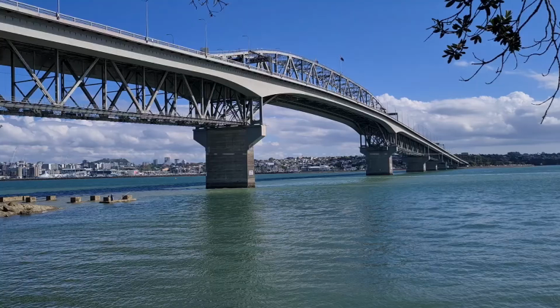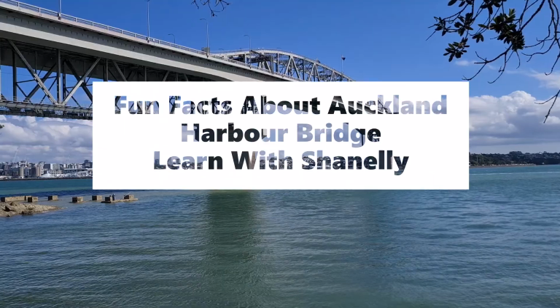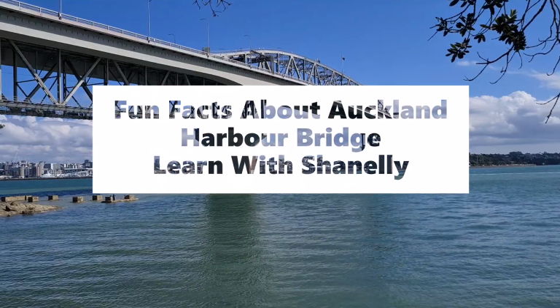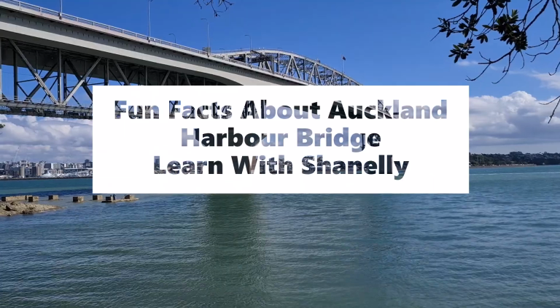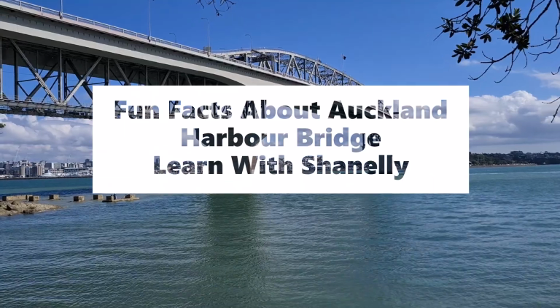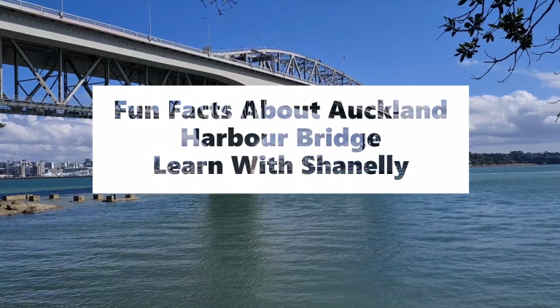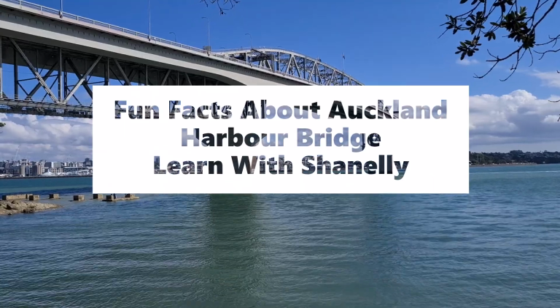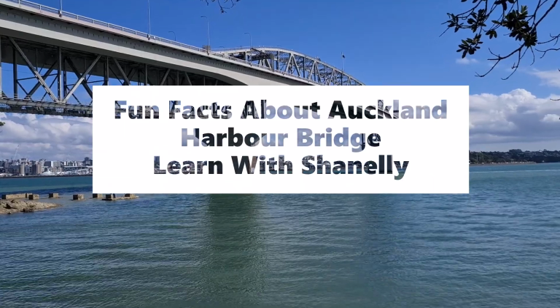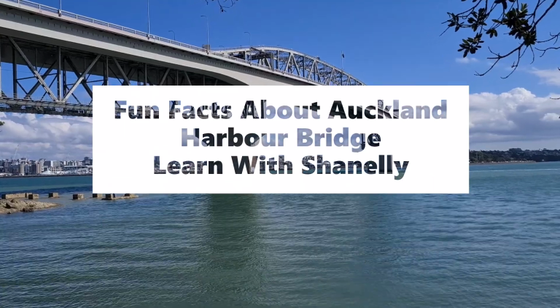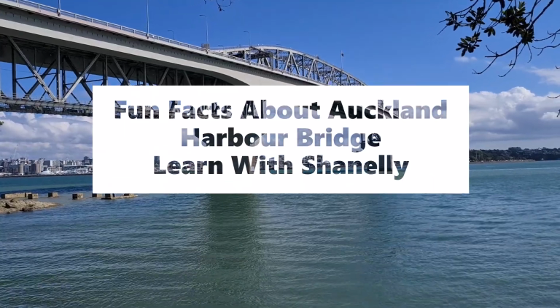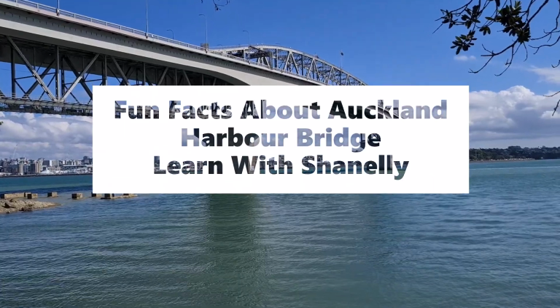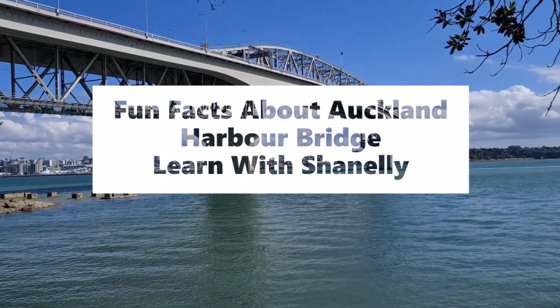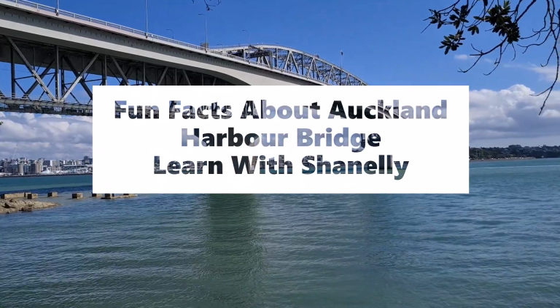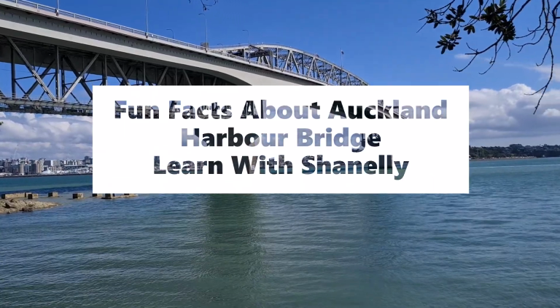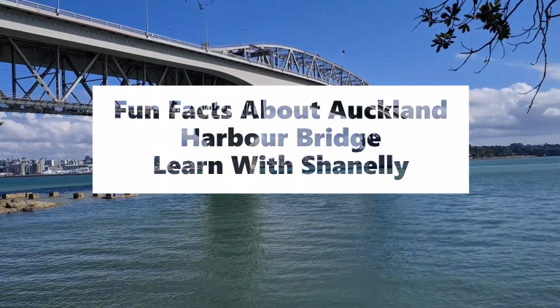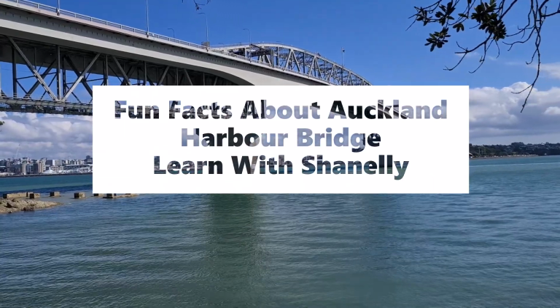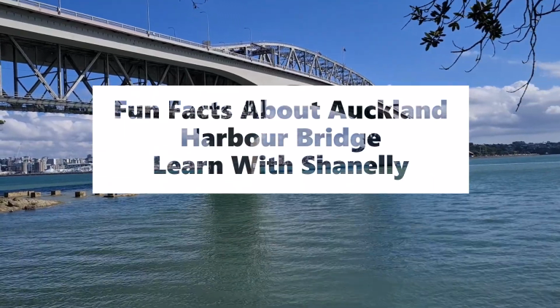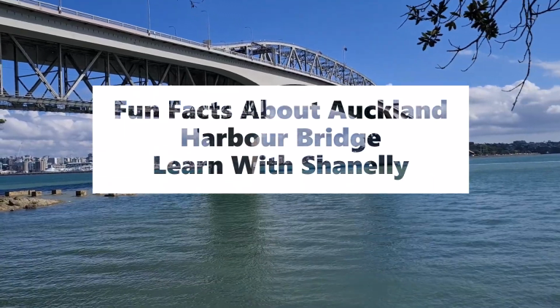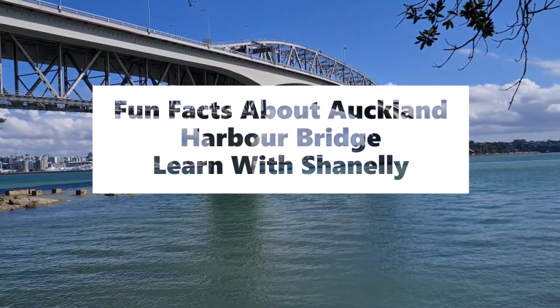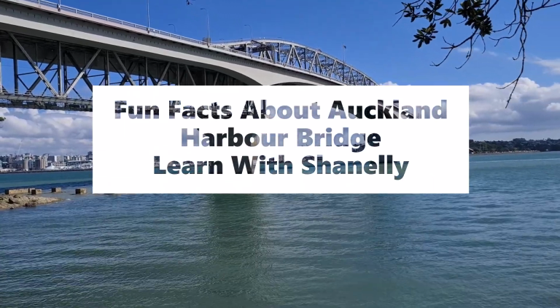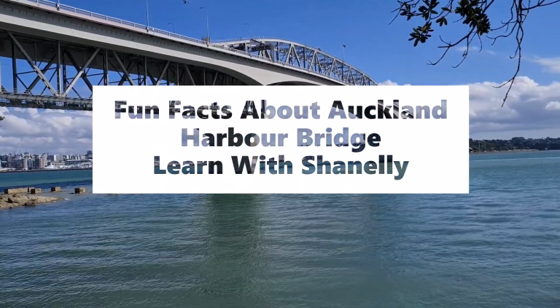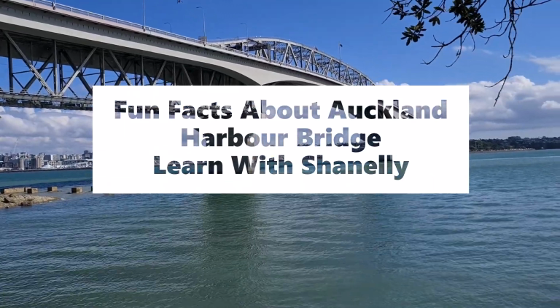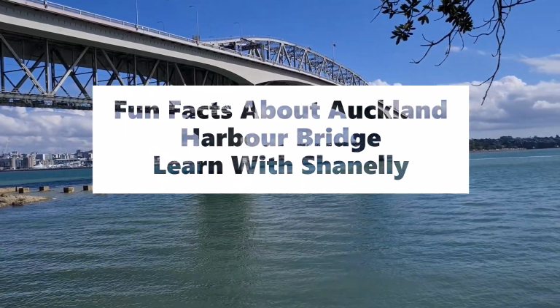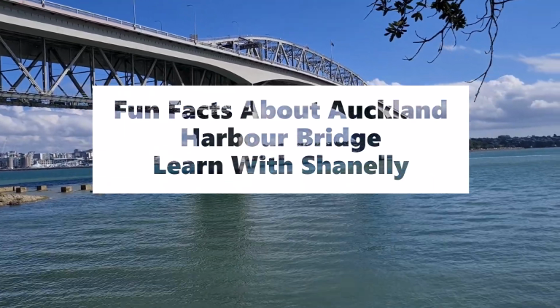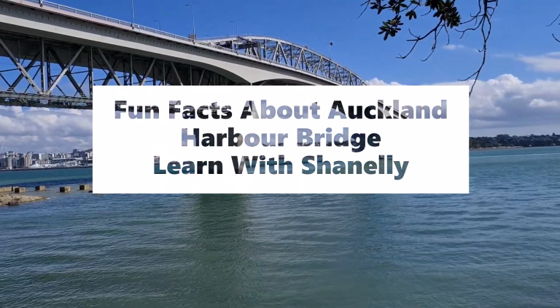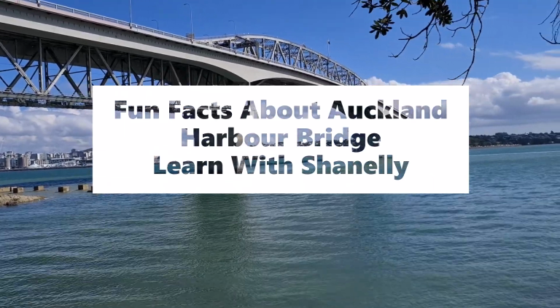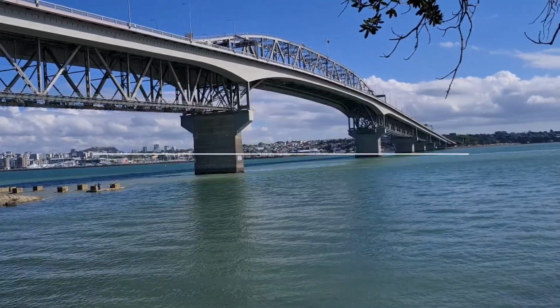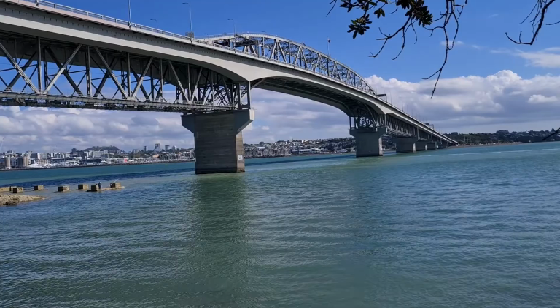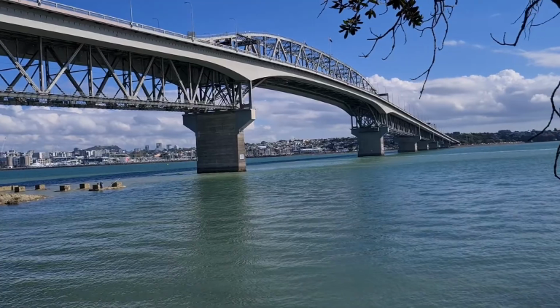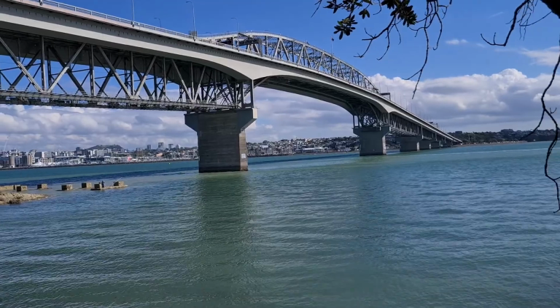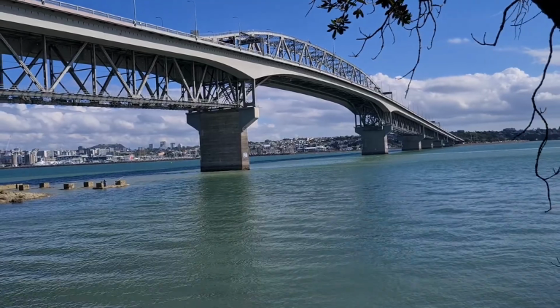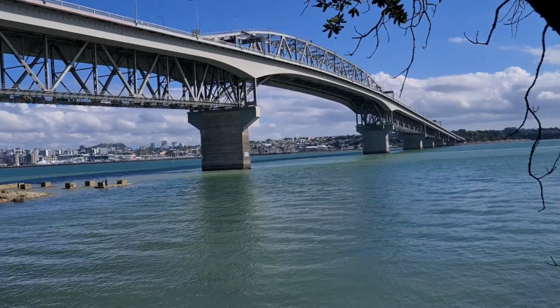Hi guys, it's Misha Nelly here. Today, I'm going to talk about the Auckland Harbour Bridge.